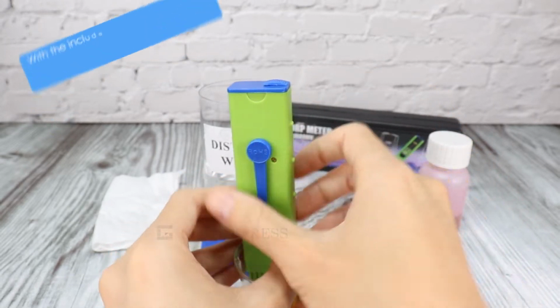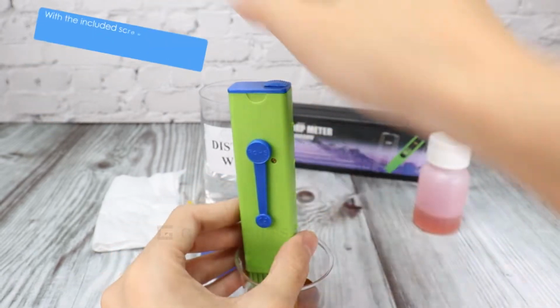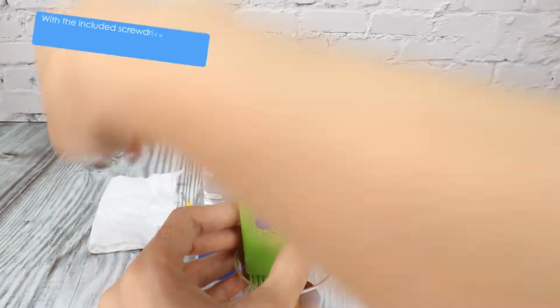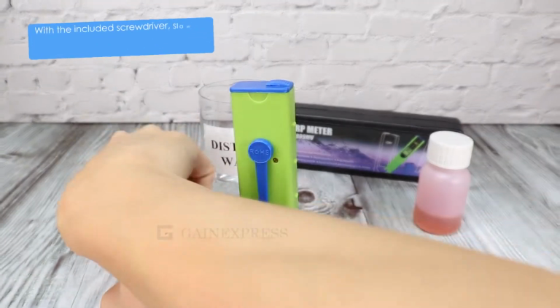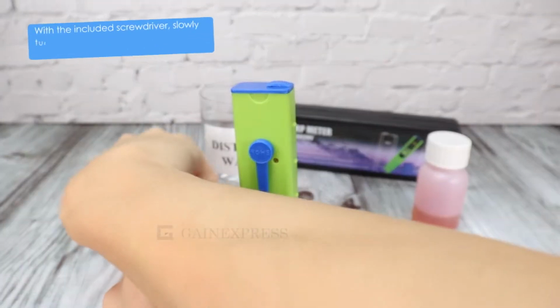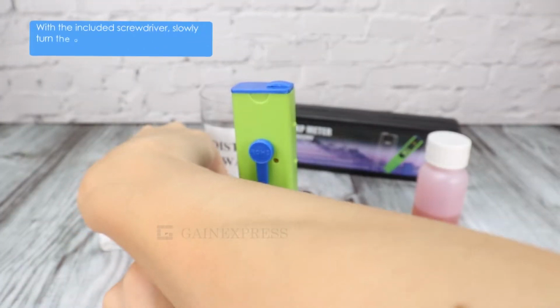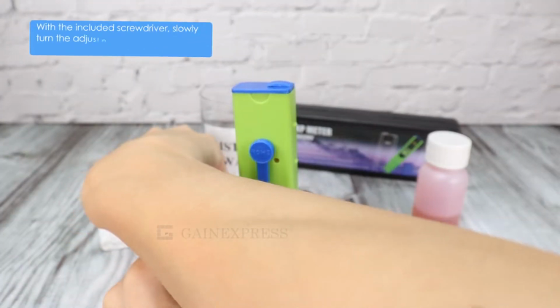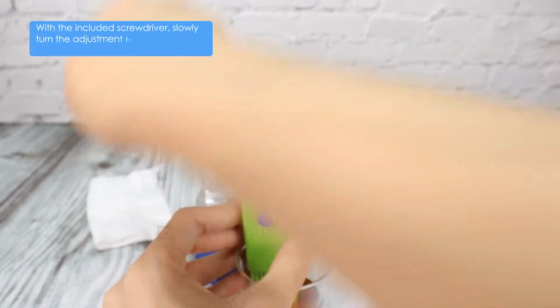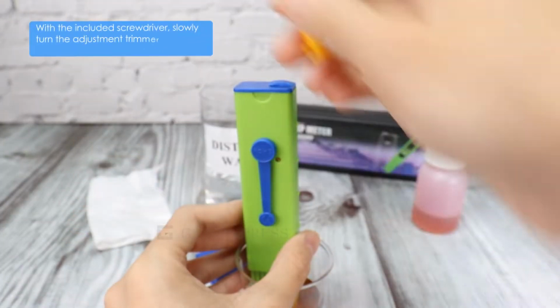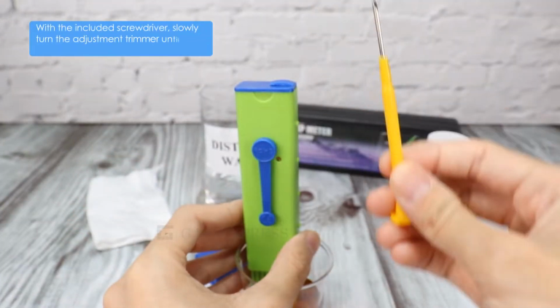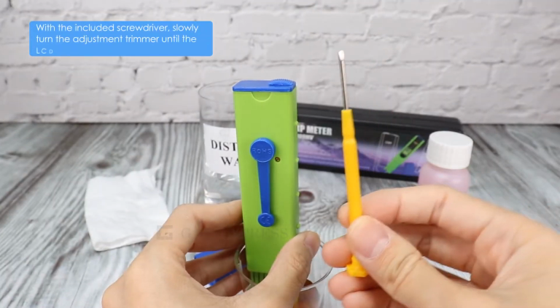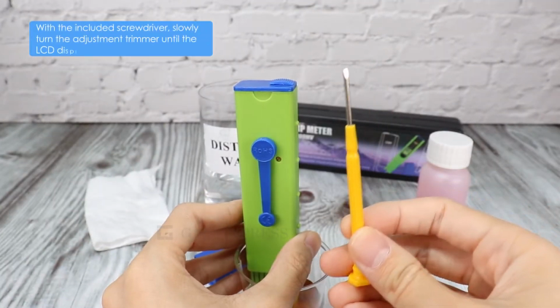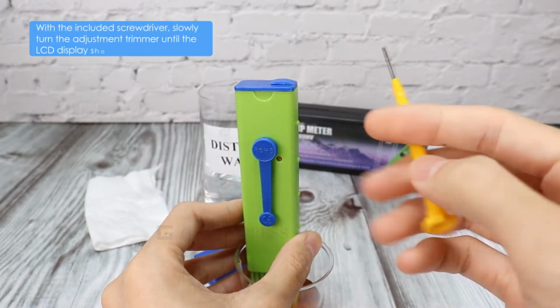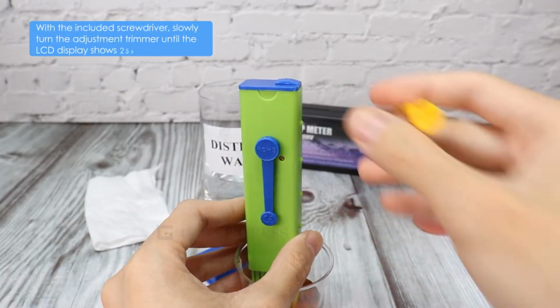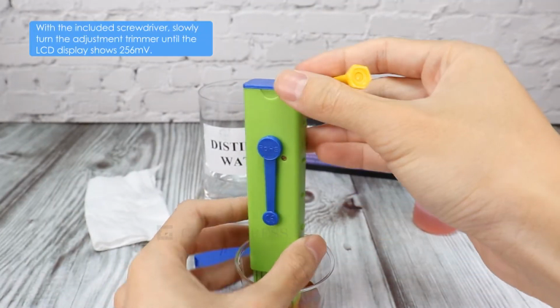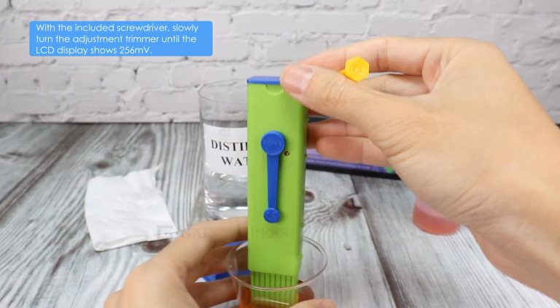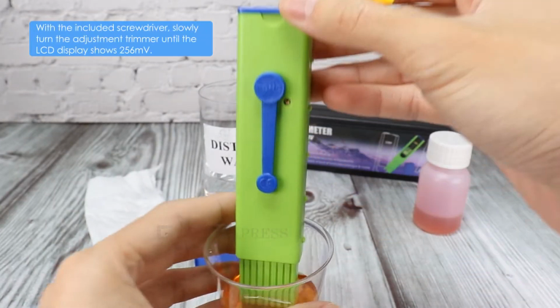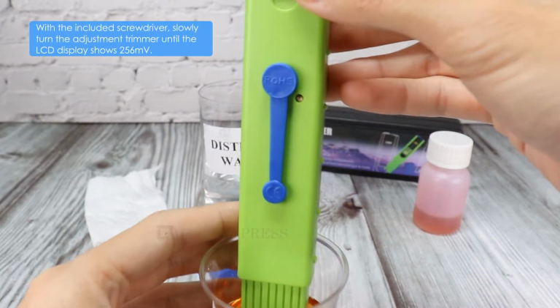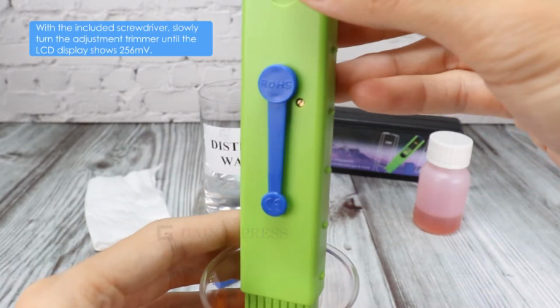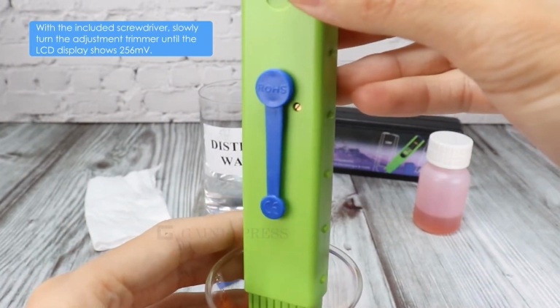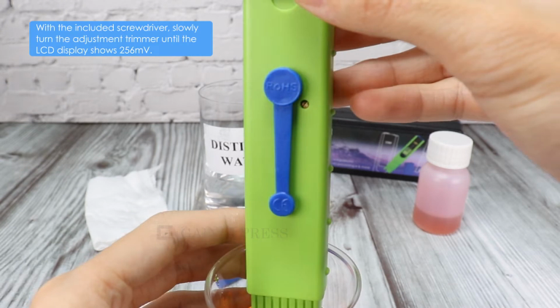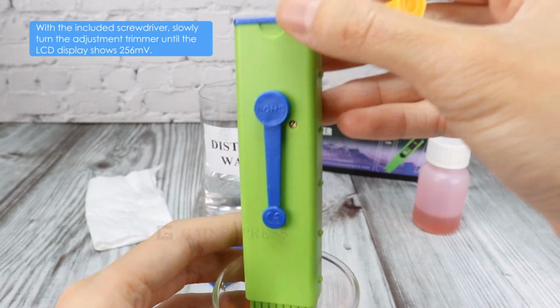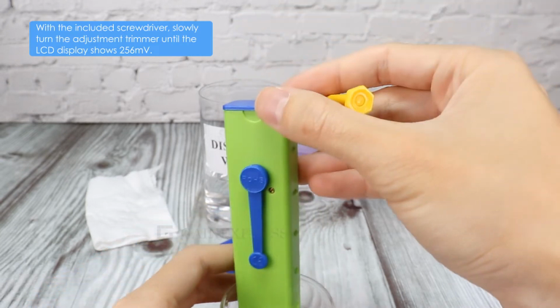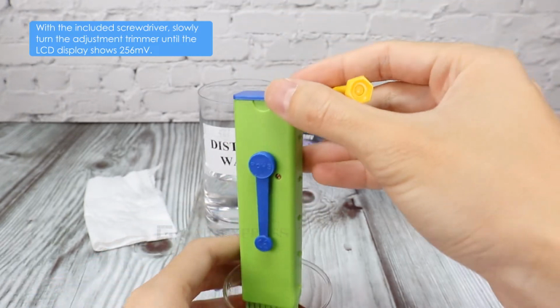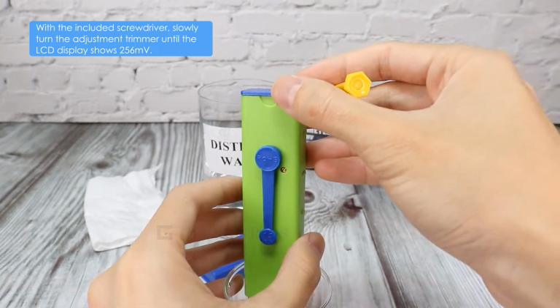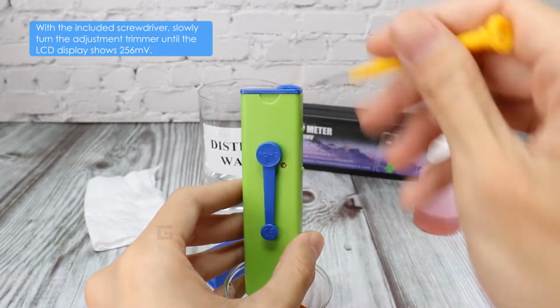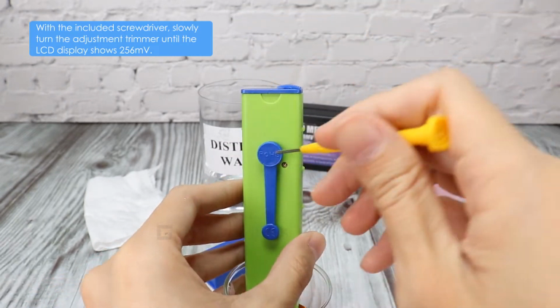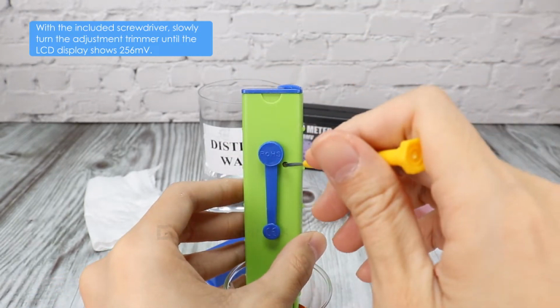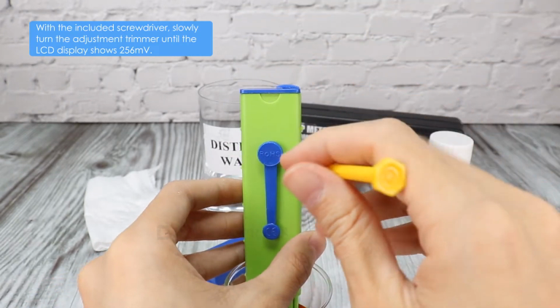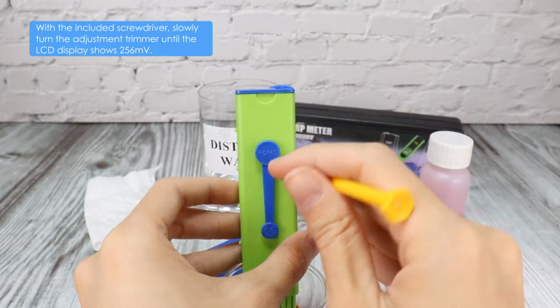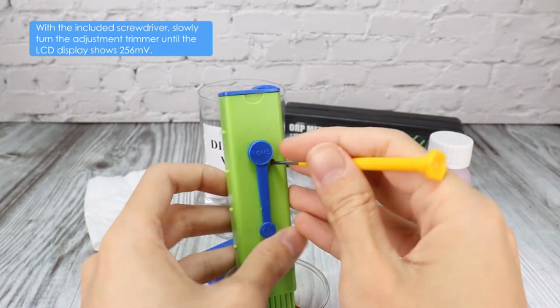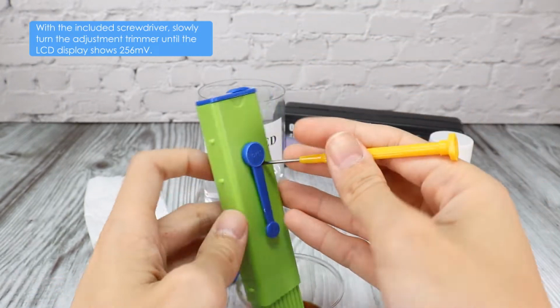Using the screwdriver, slowly turn the adjustment trimmer until the display shows 256mV.